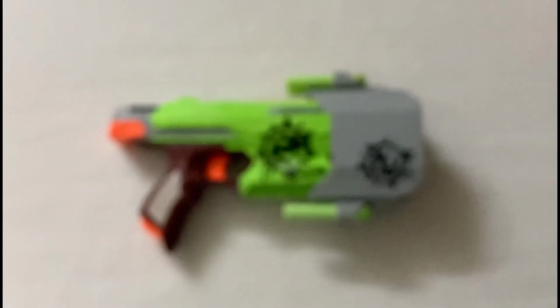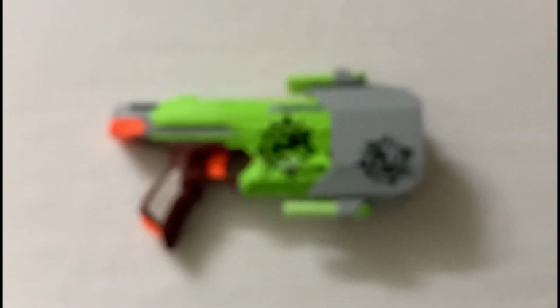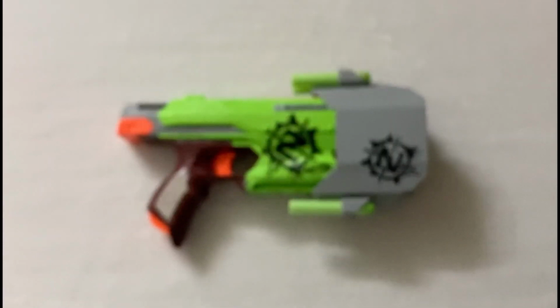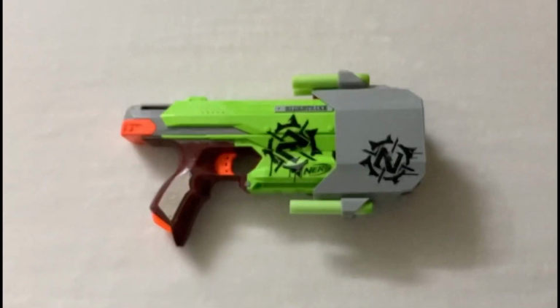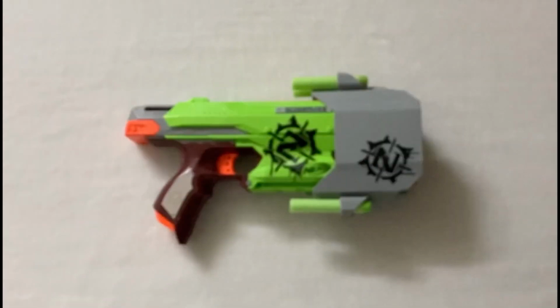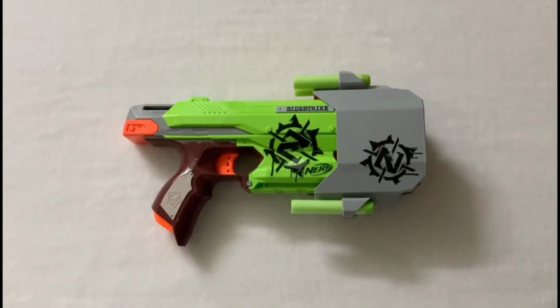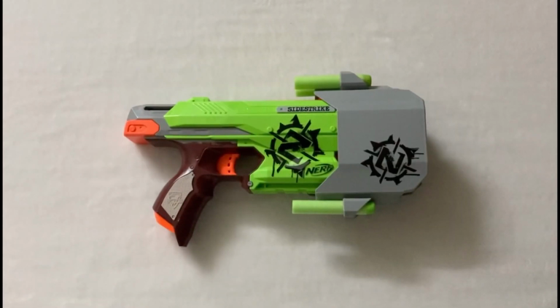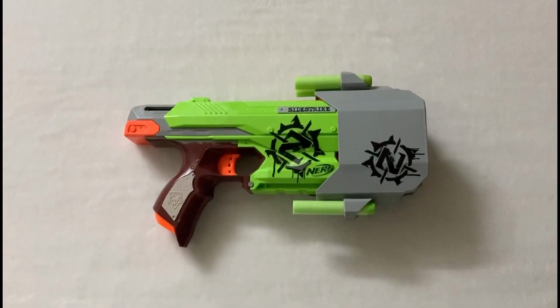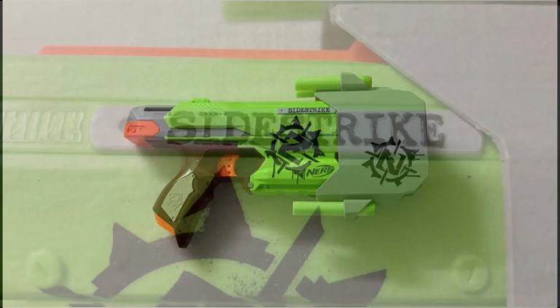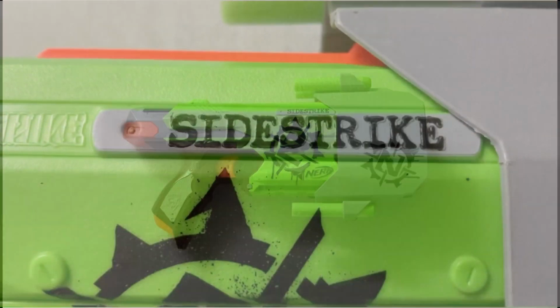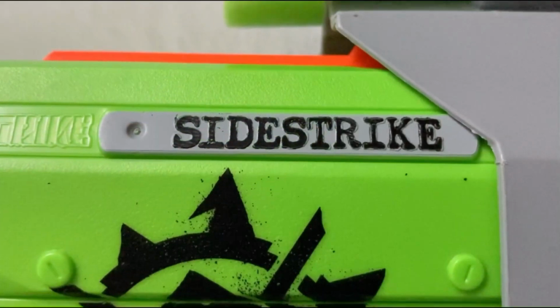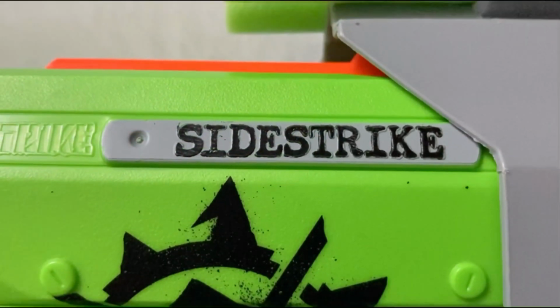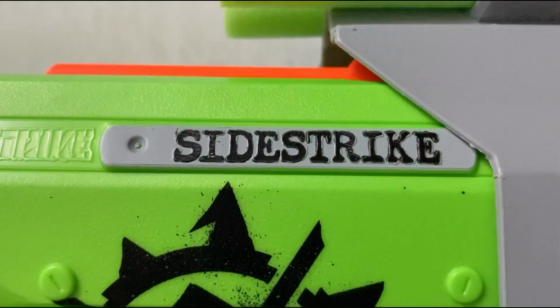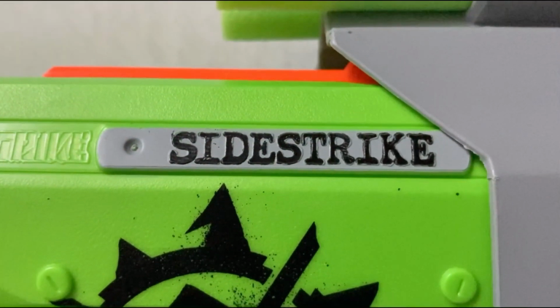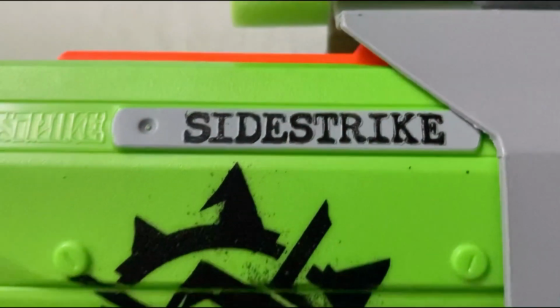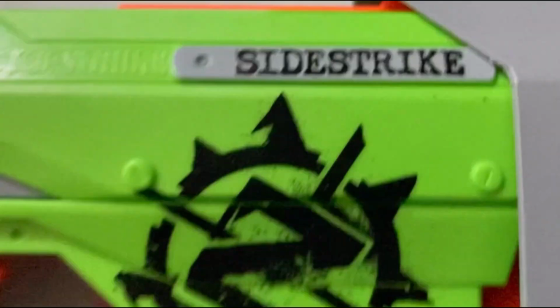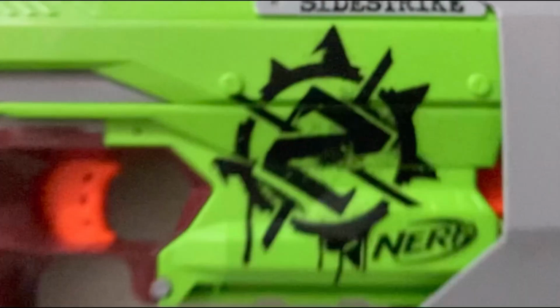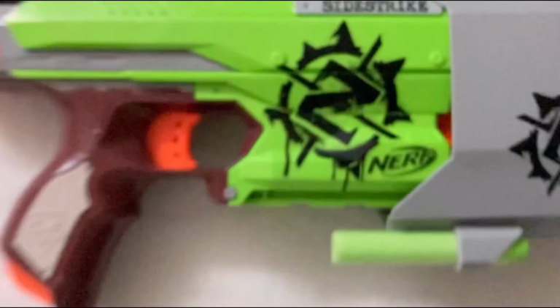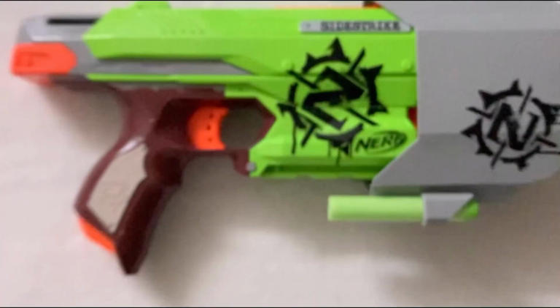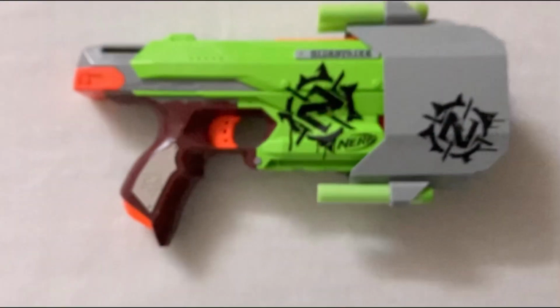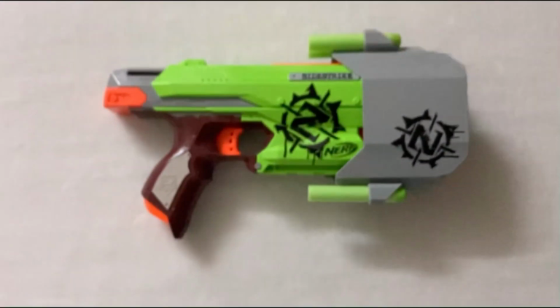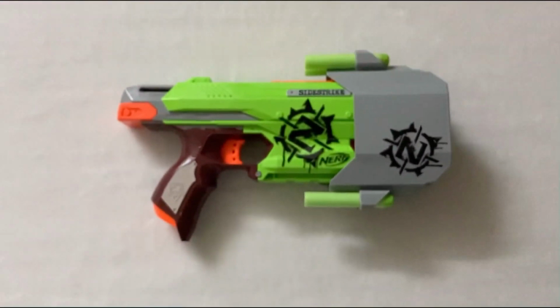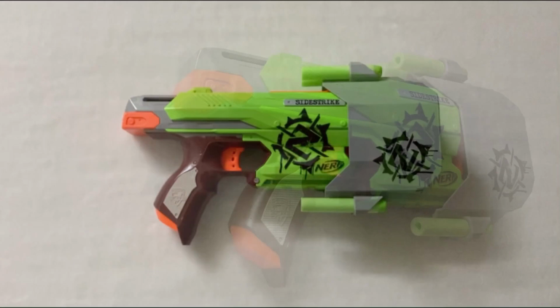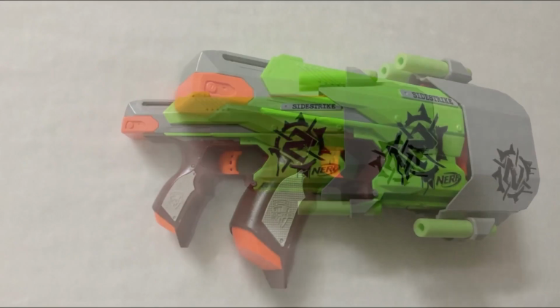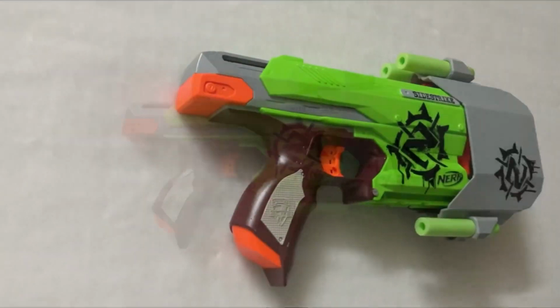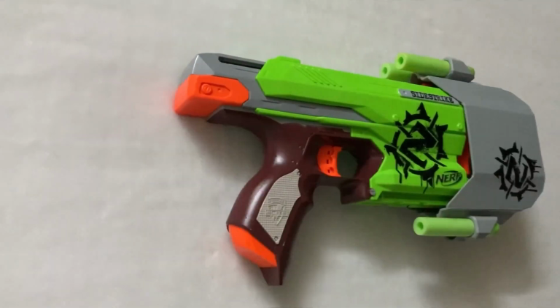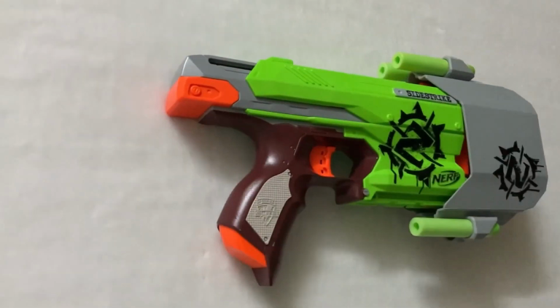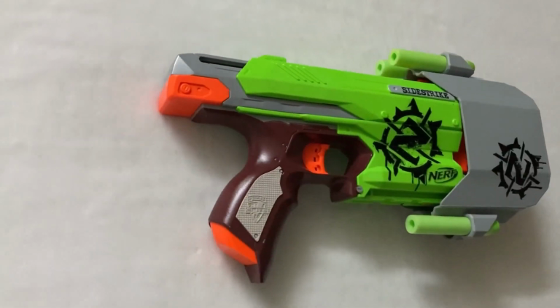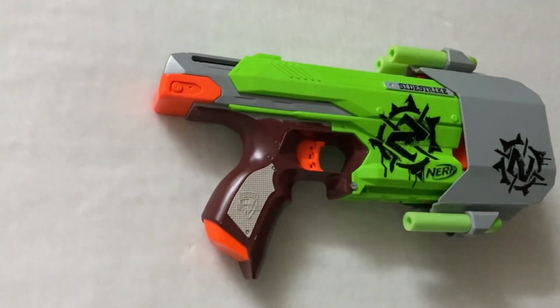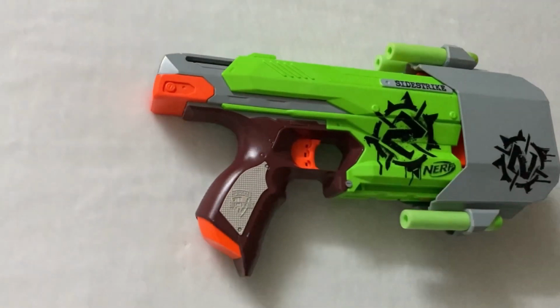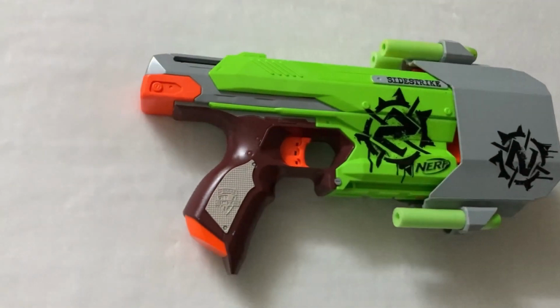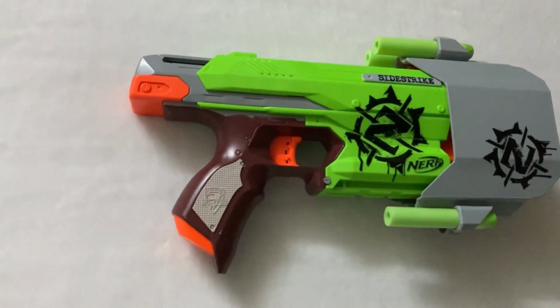In this video I'm gonna unbox and review Nerf Zombie Strike Side Strike, and also we'll do a firing test to see how it performs.